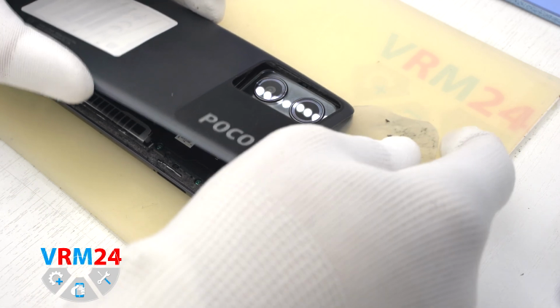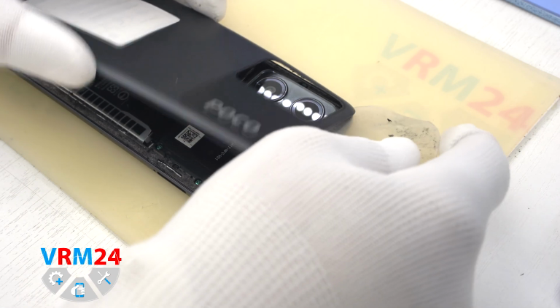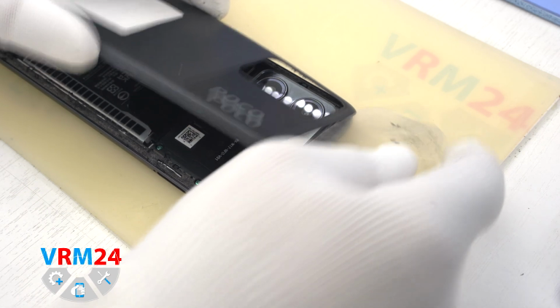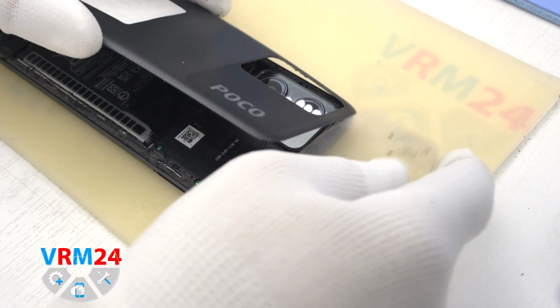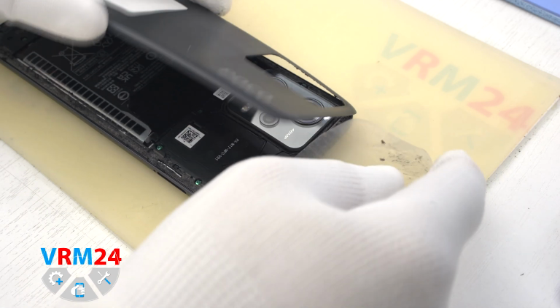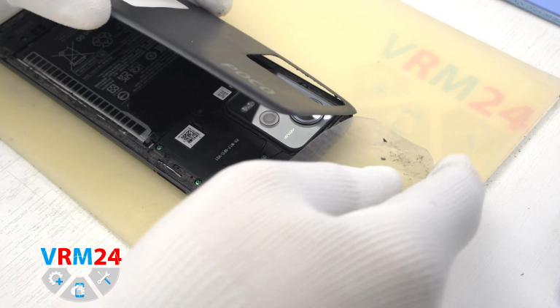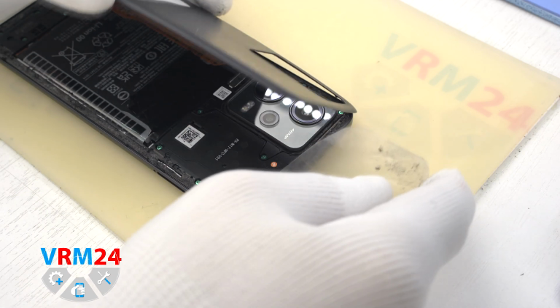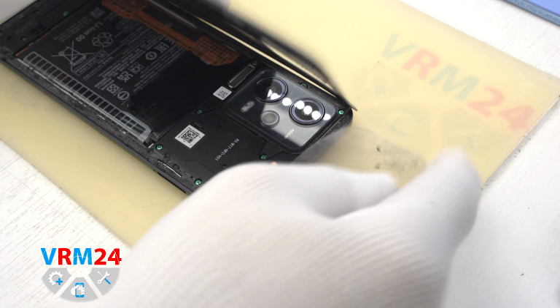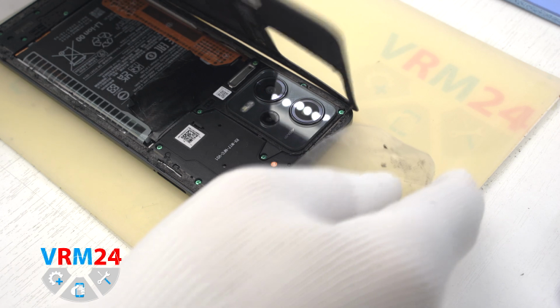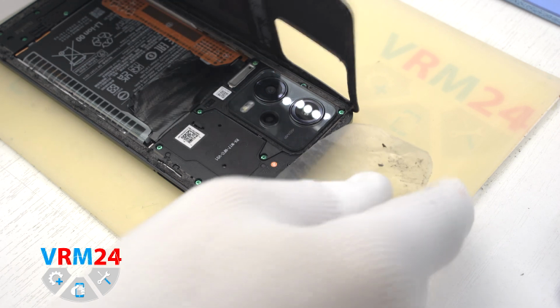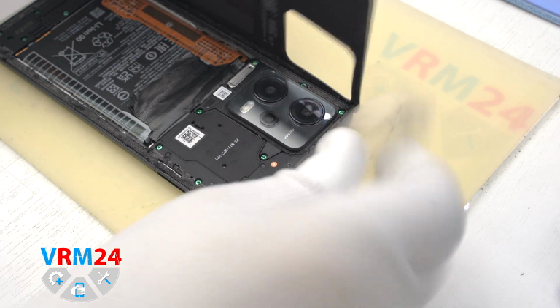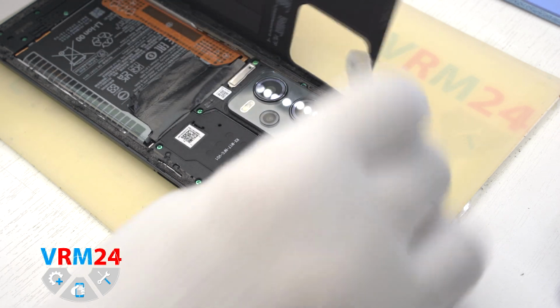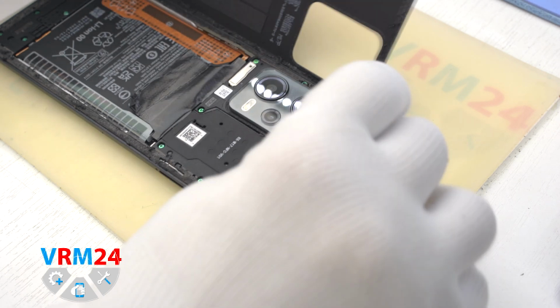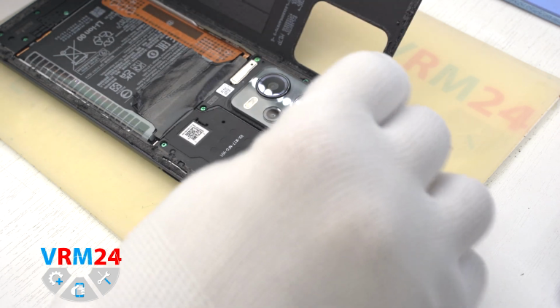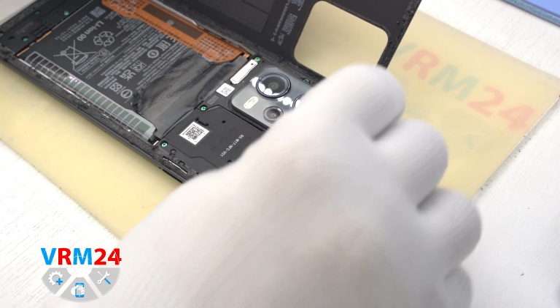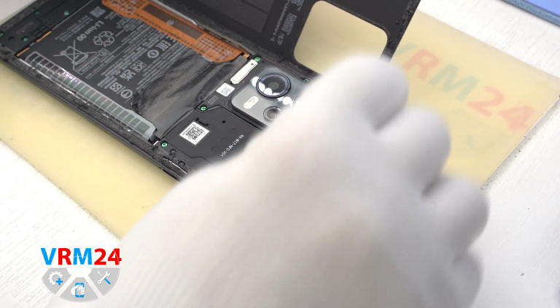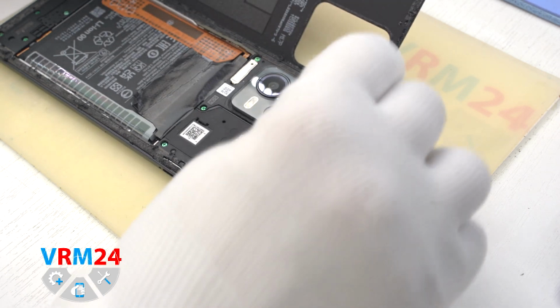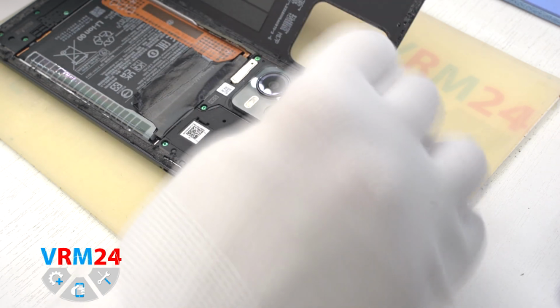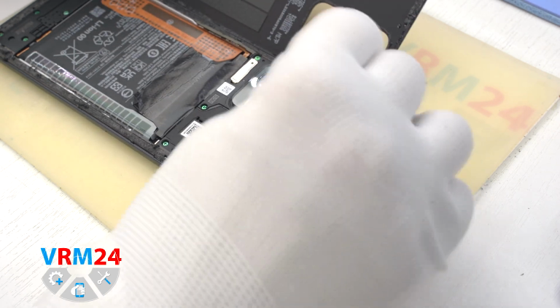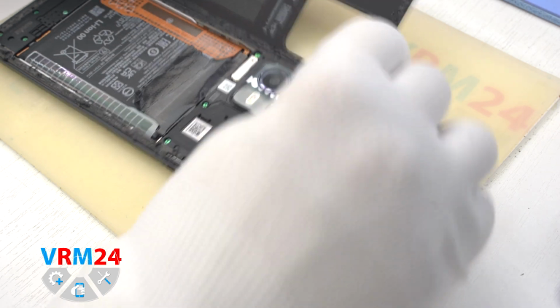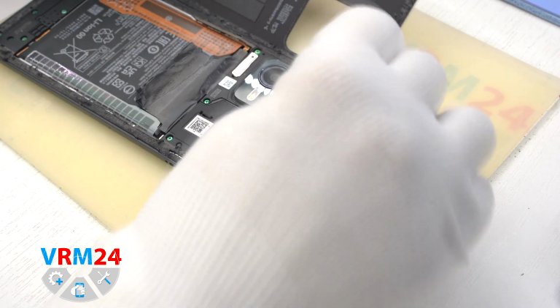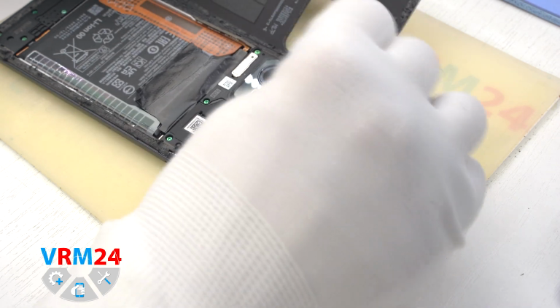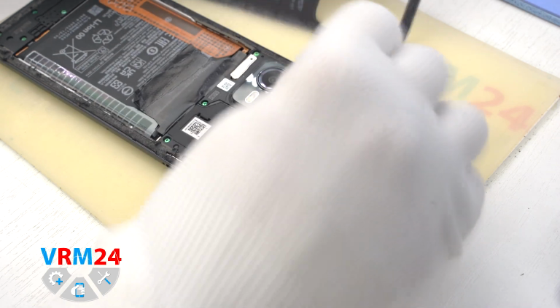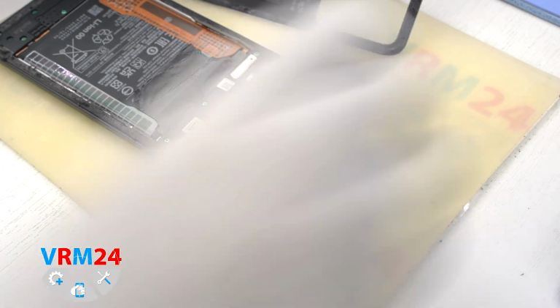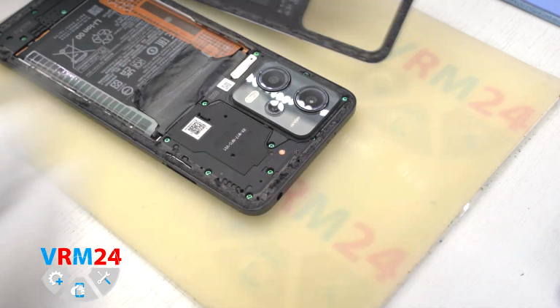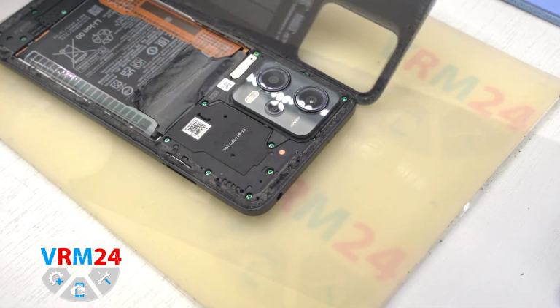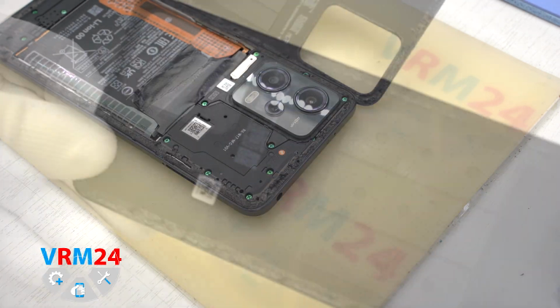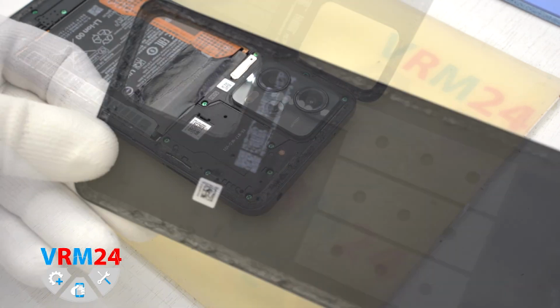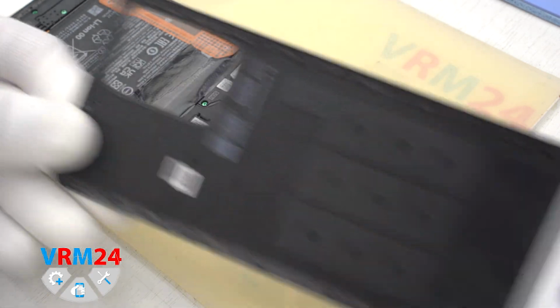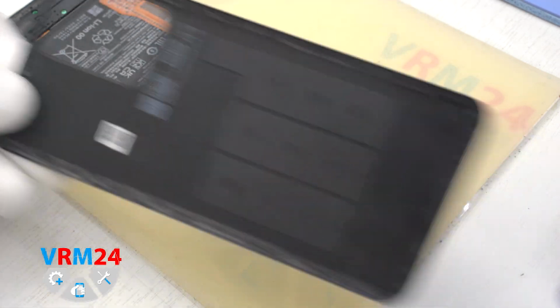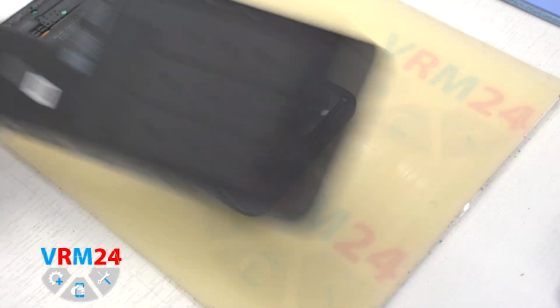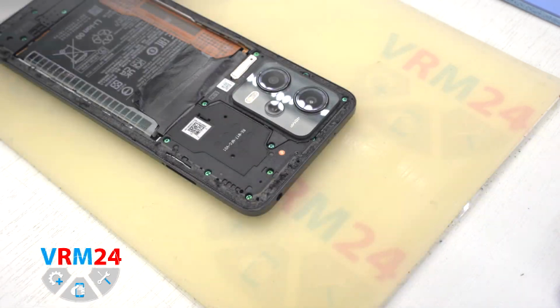And we open up the back cover. We only have the gasket on the cover.